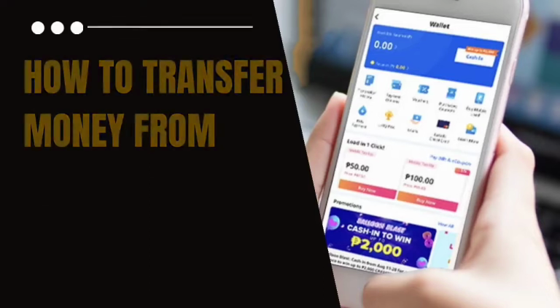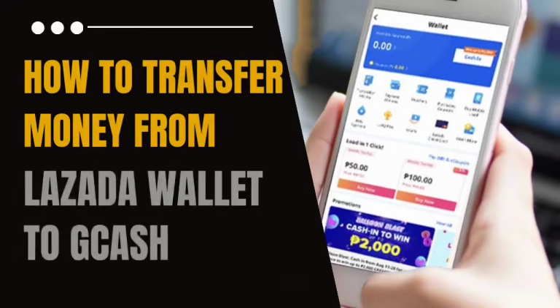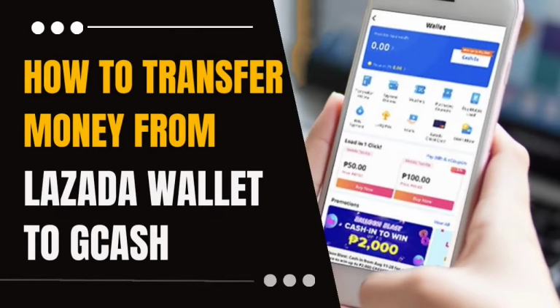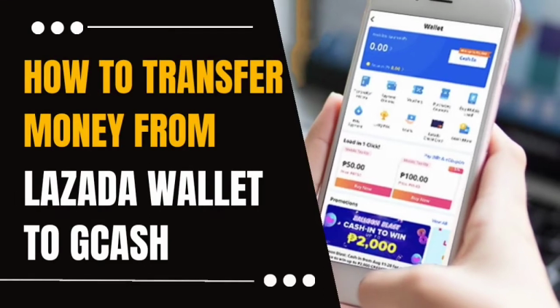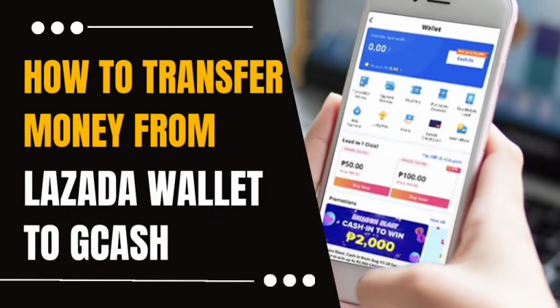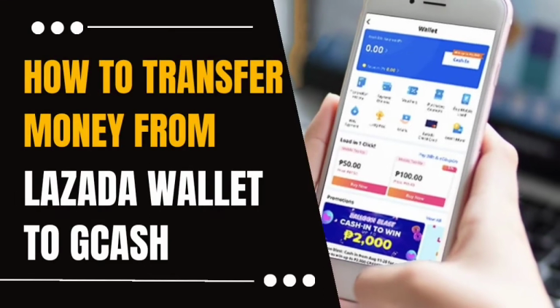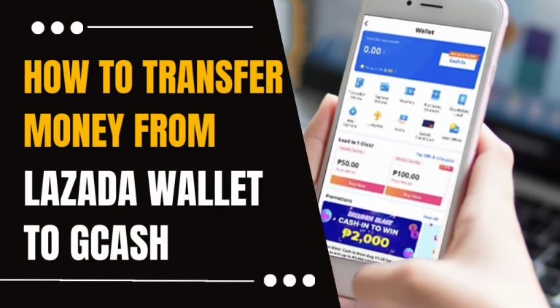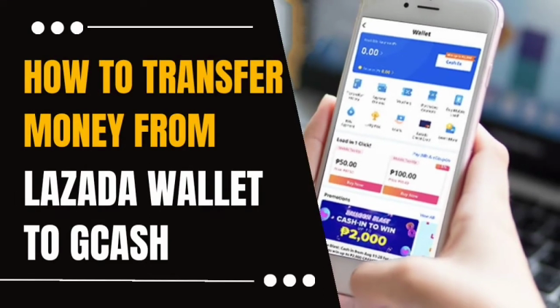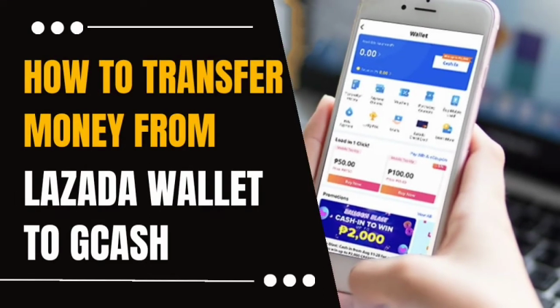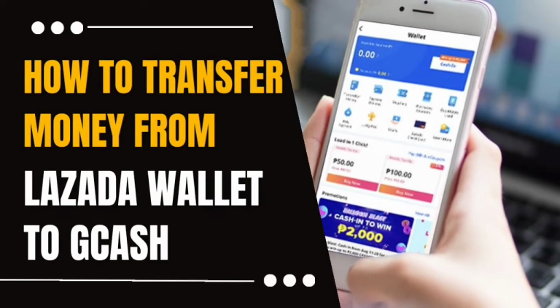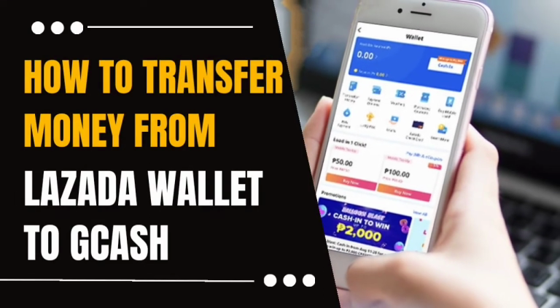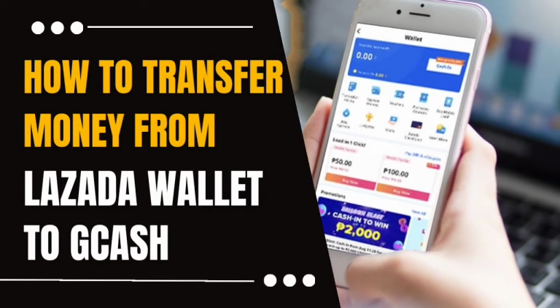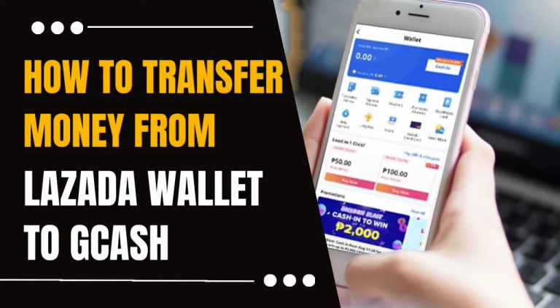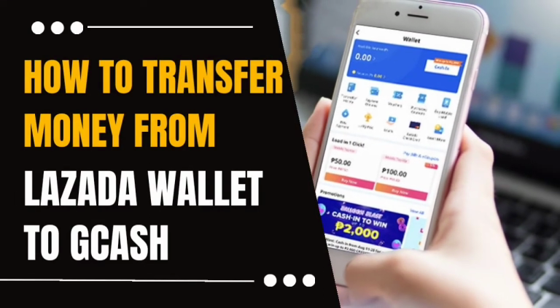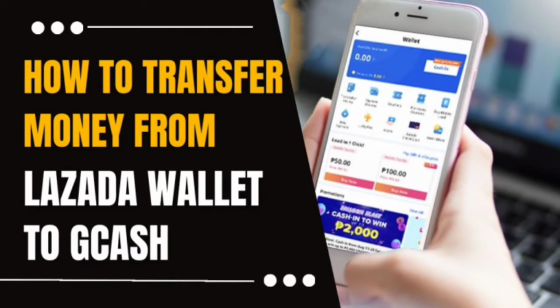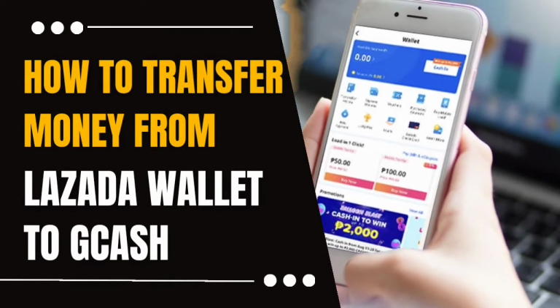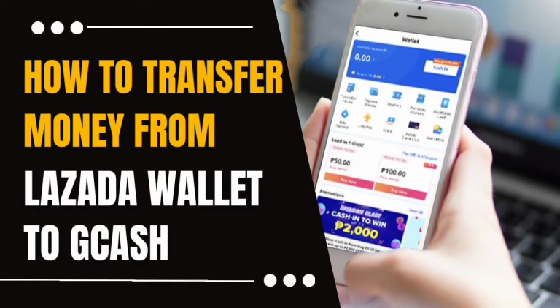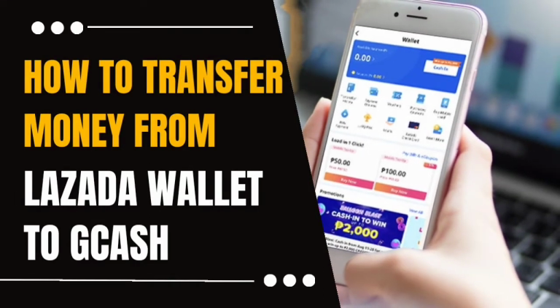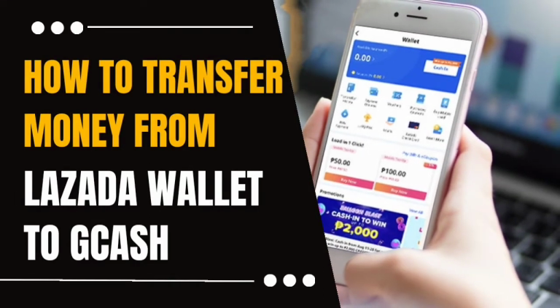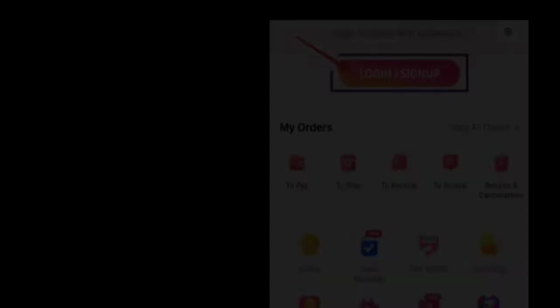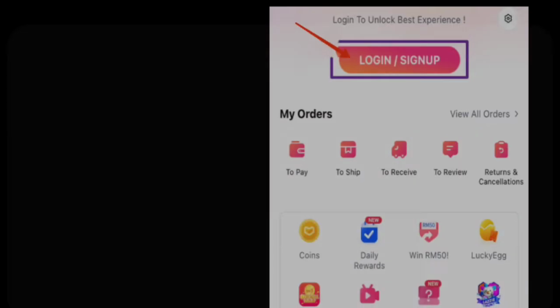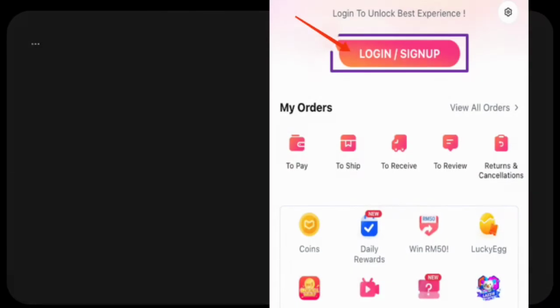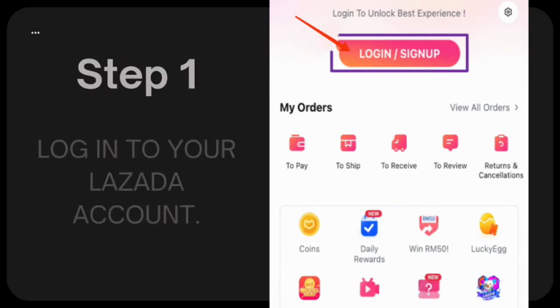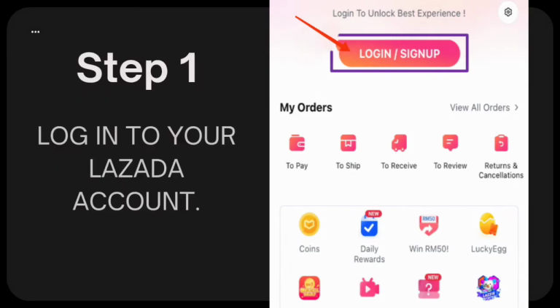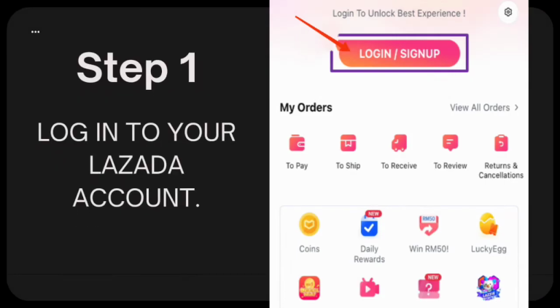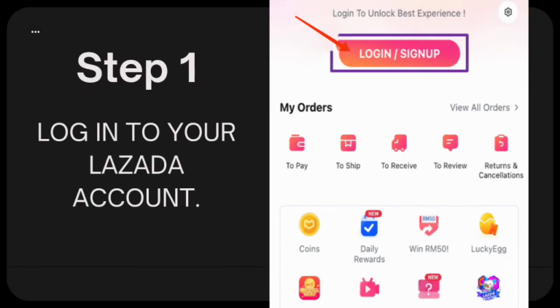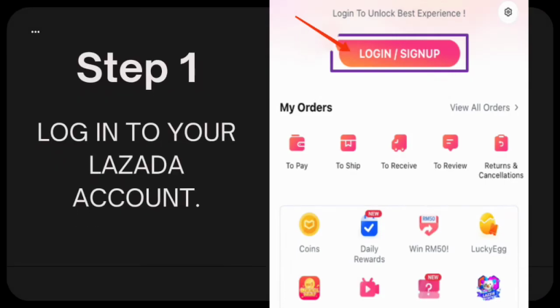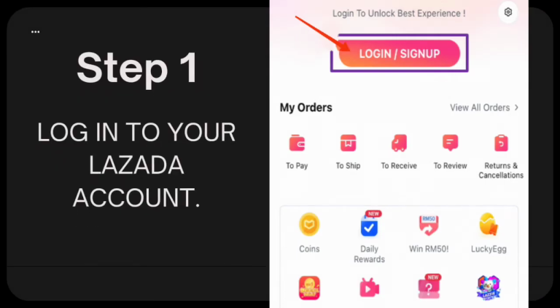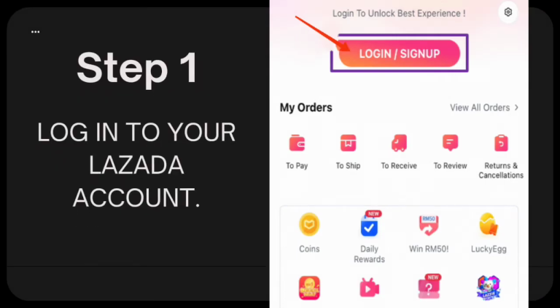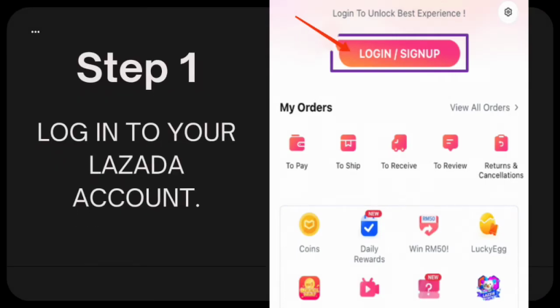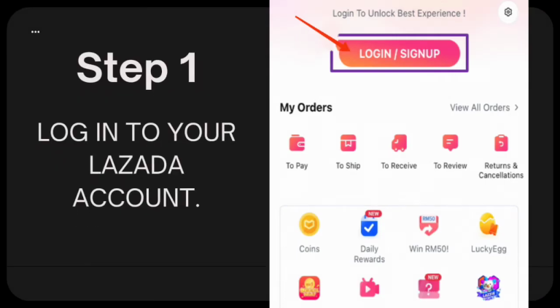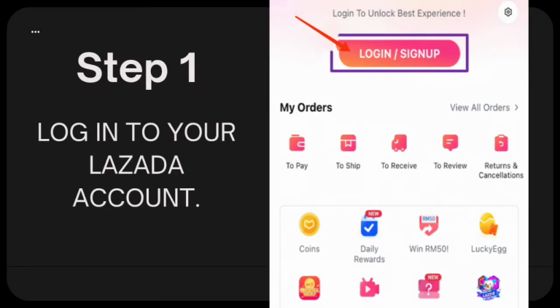How to transfer money from Lozada Wallet to GCash. Step 1: Log into your Lozada account.